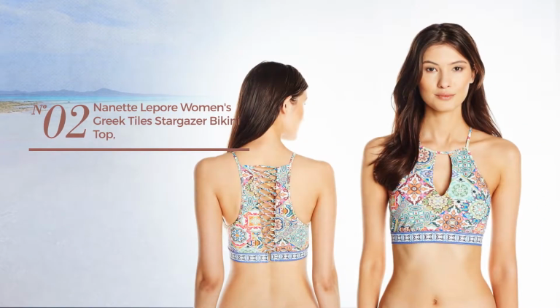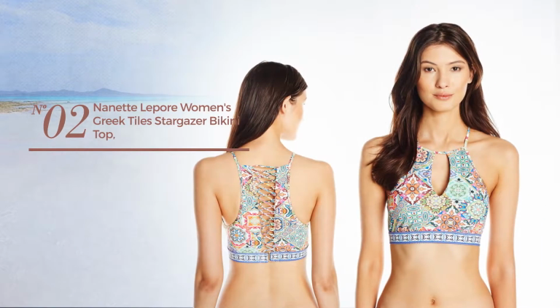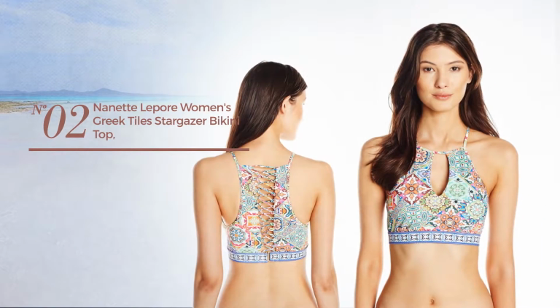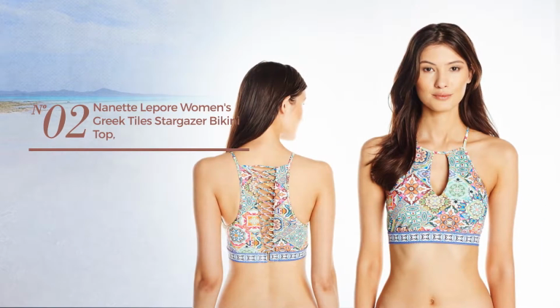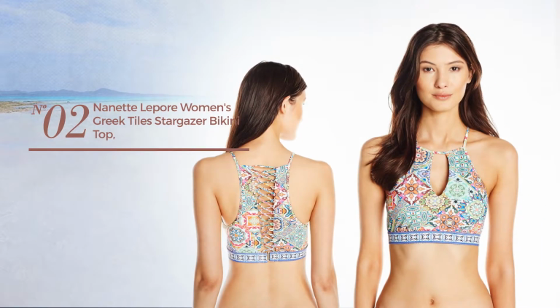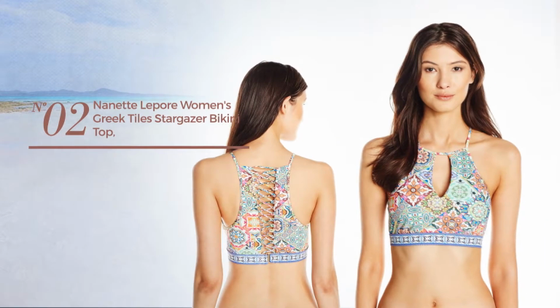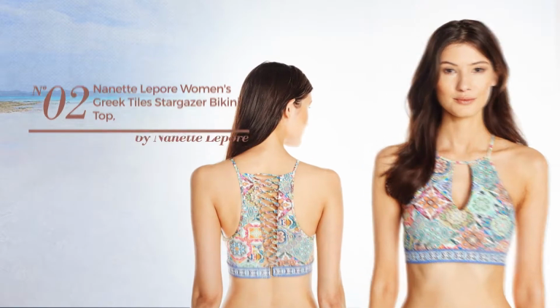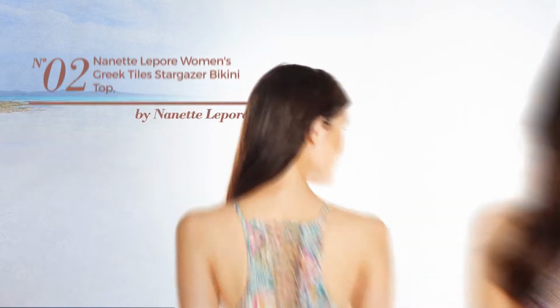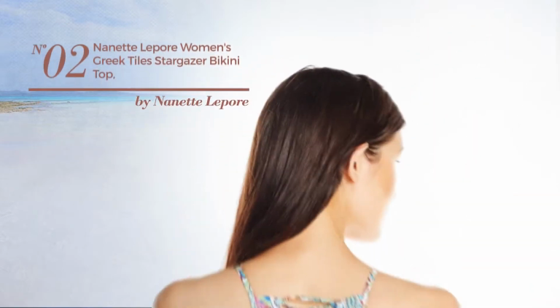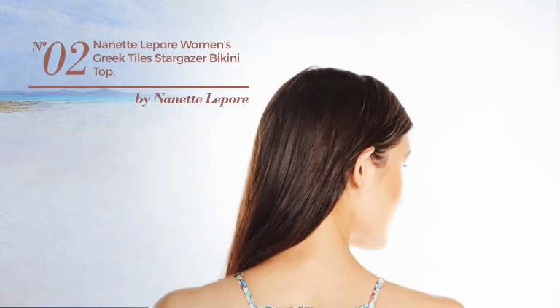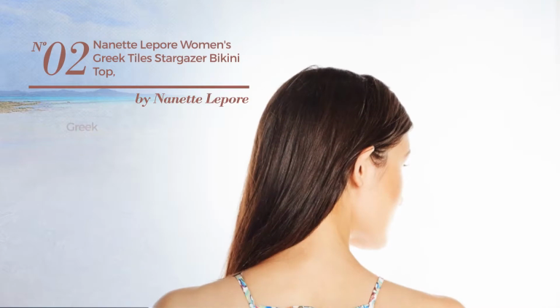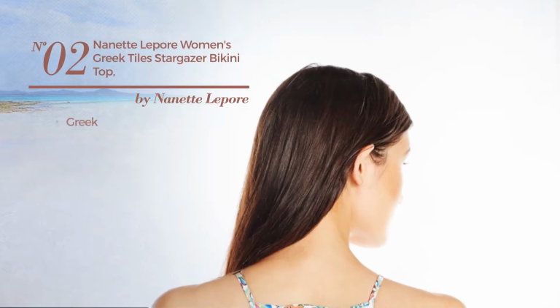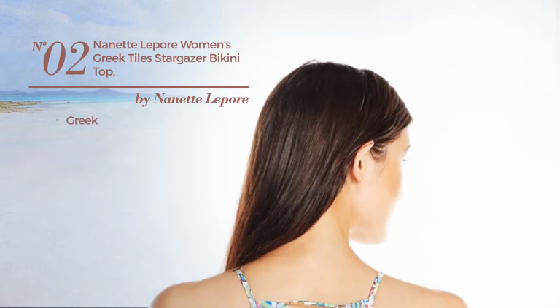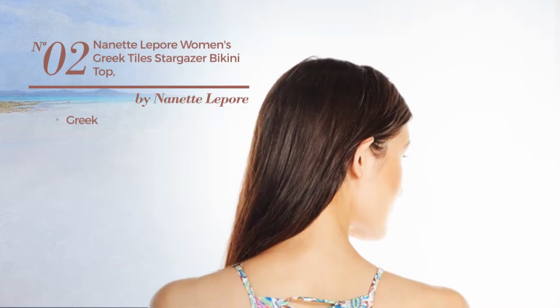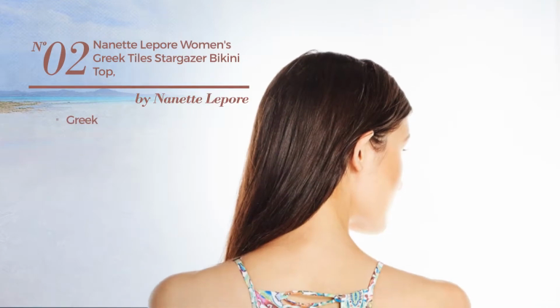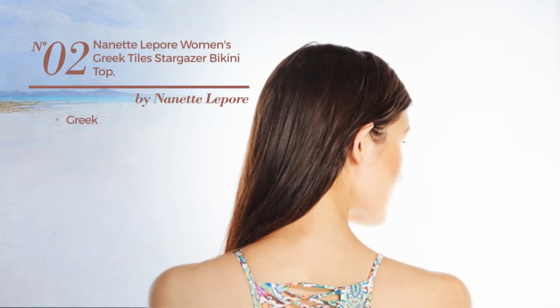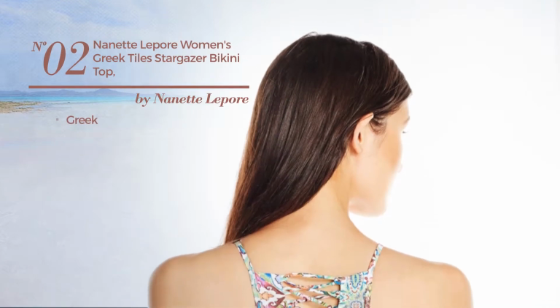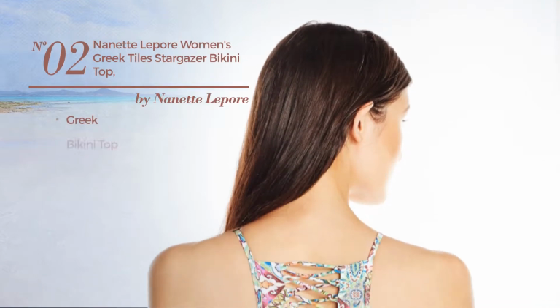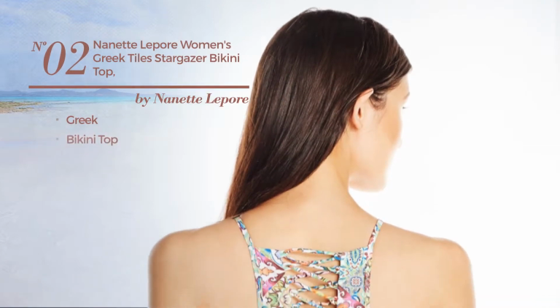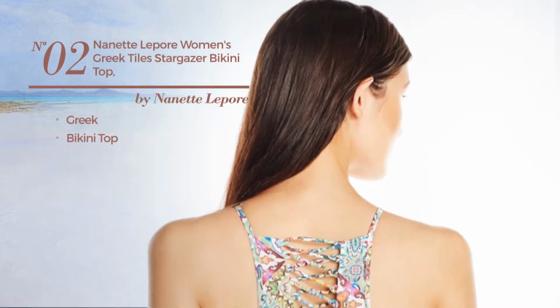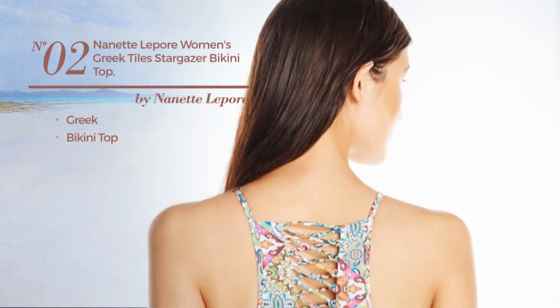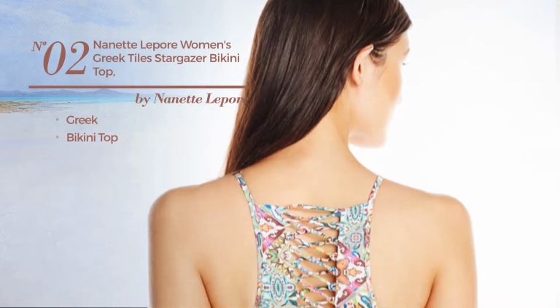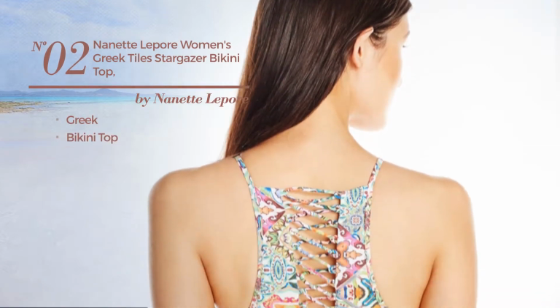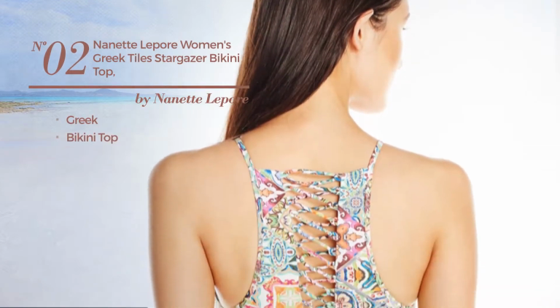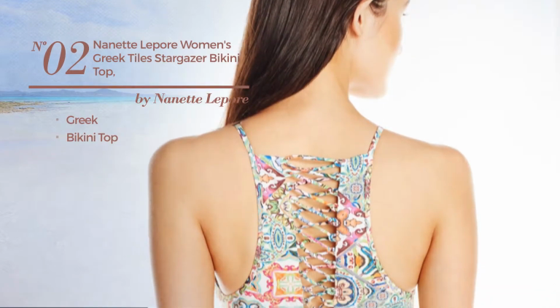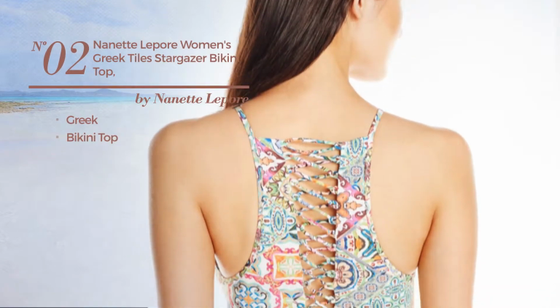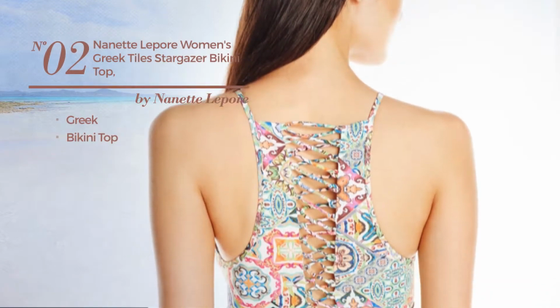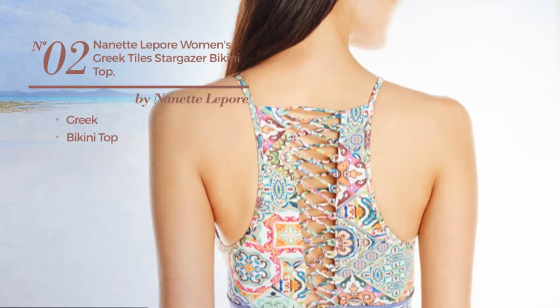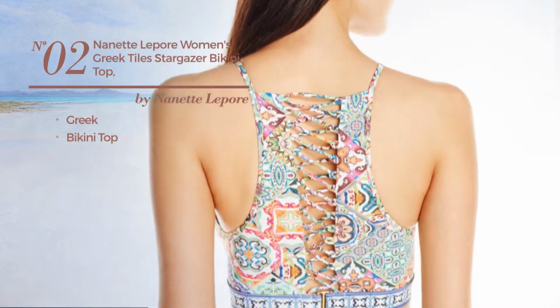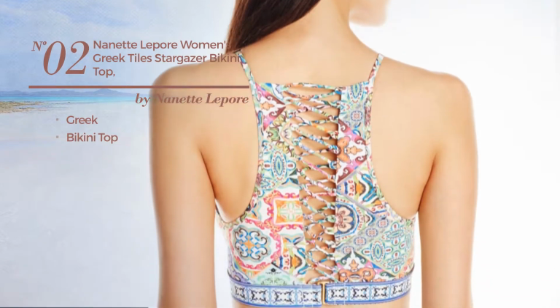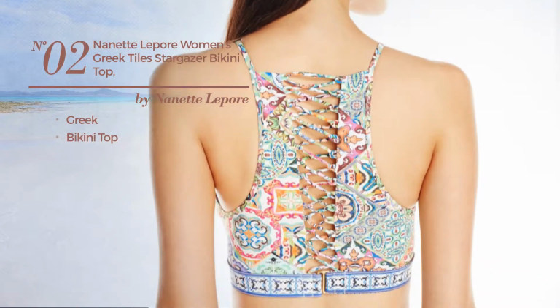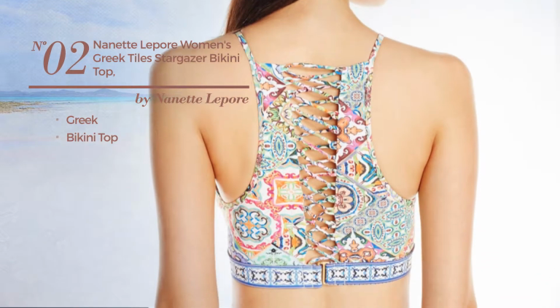Number 2. Featuring a Greek with a bikini top. Available only in this color.